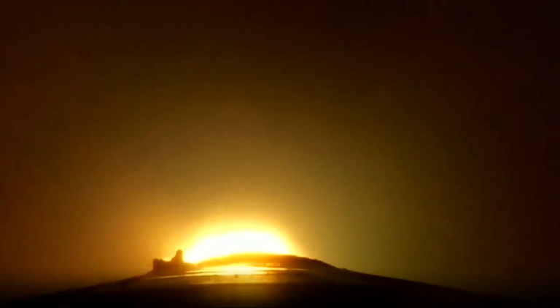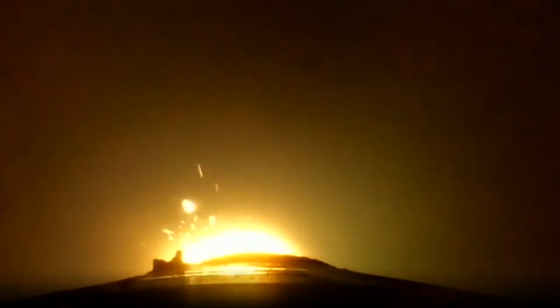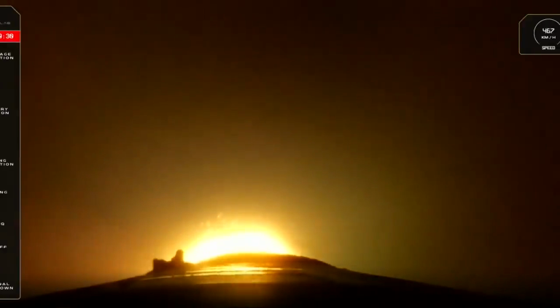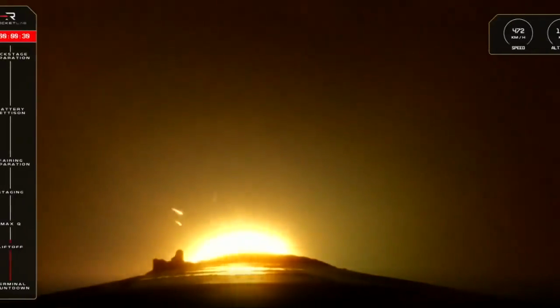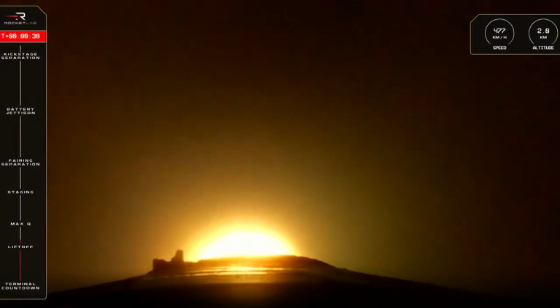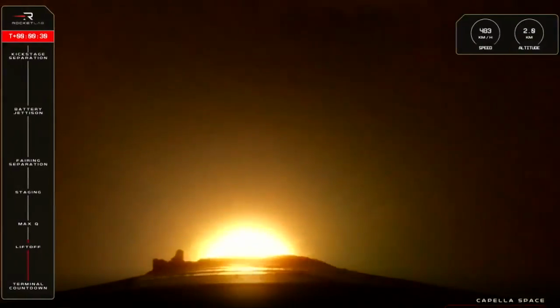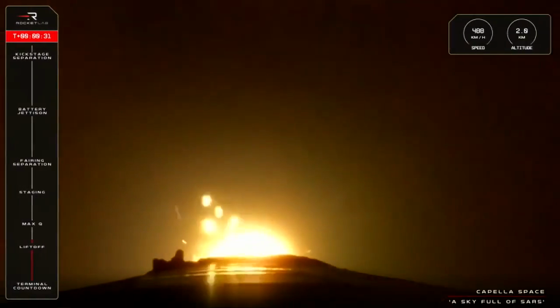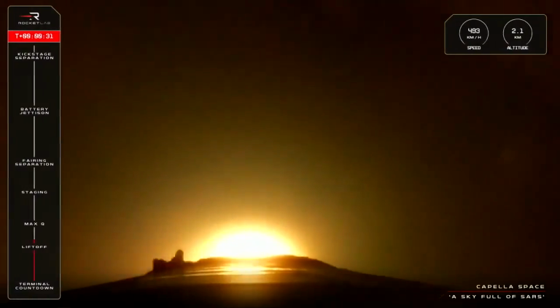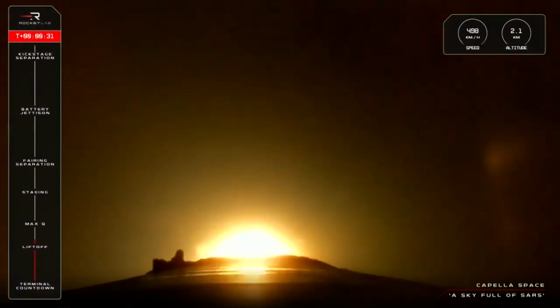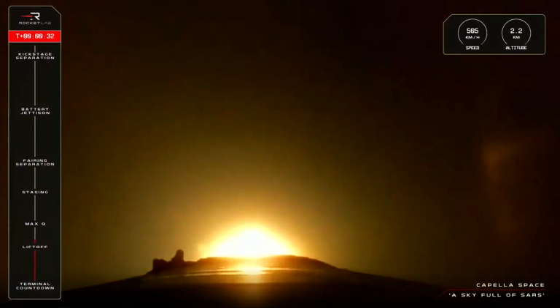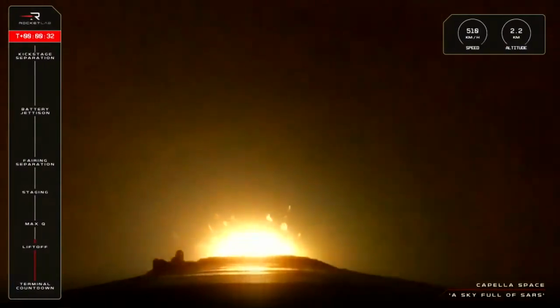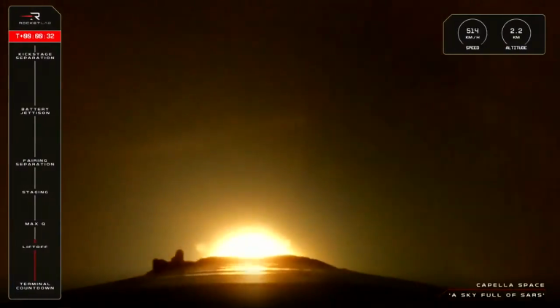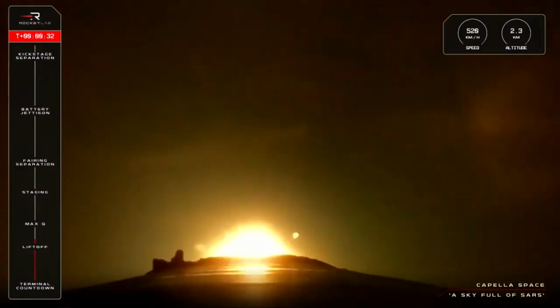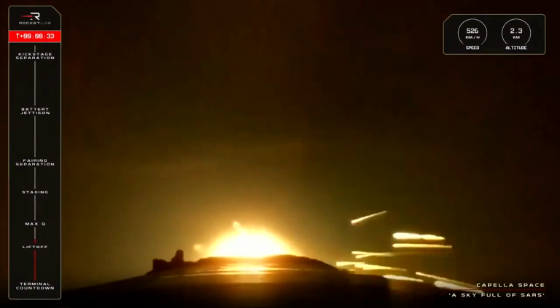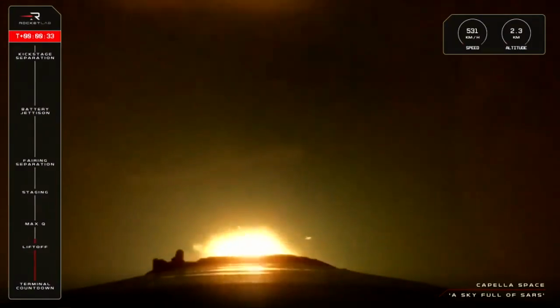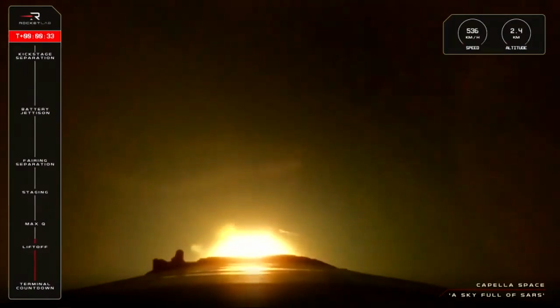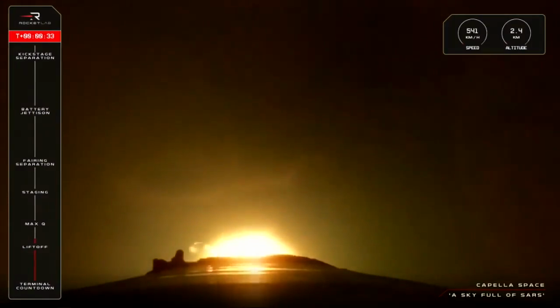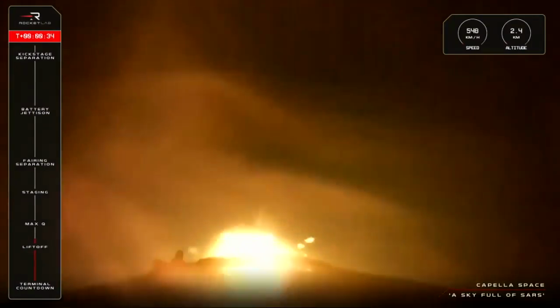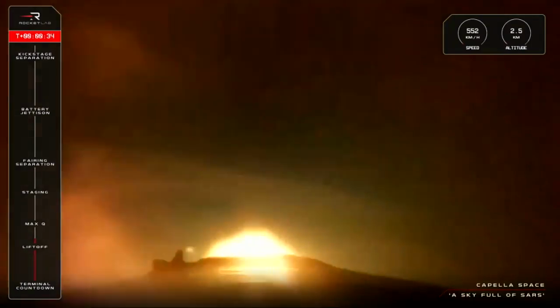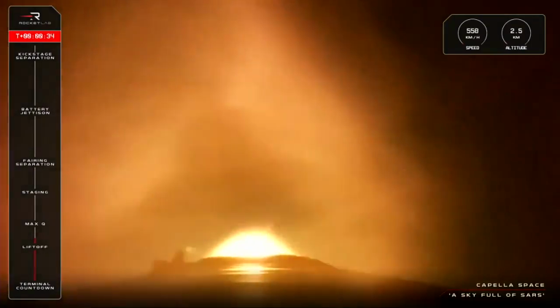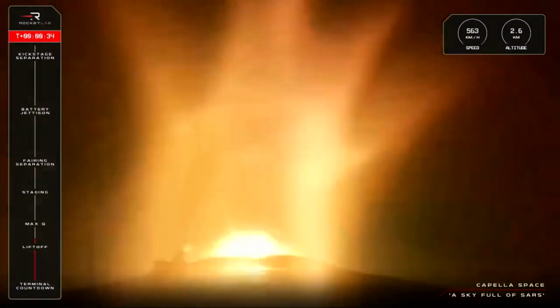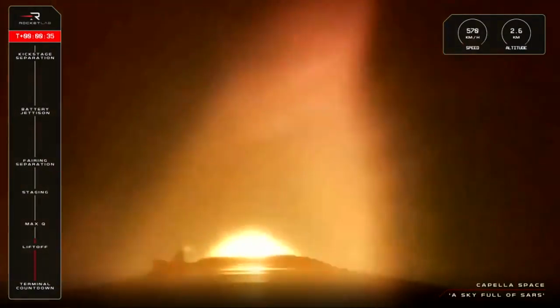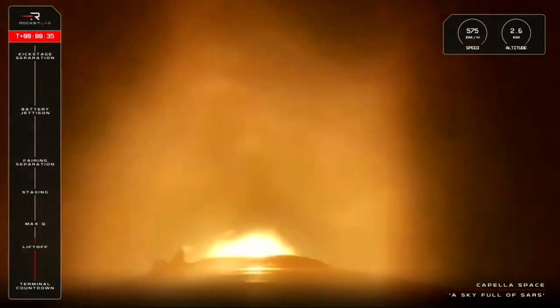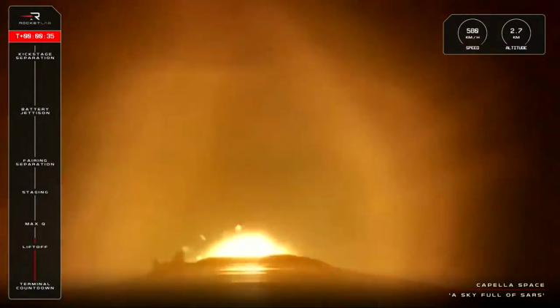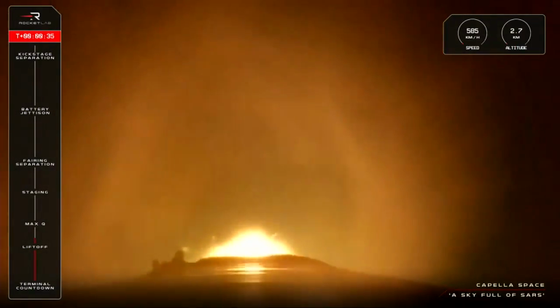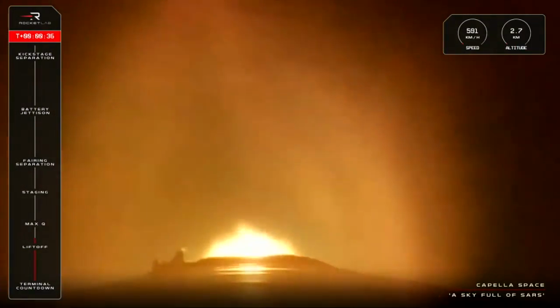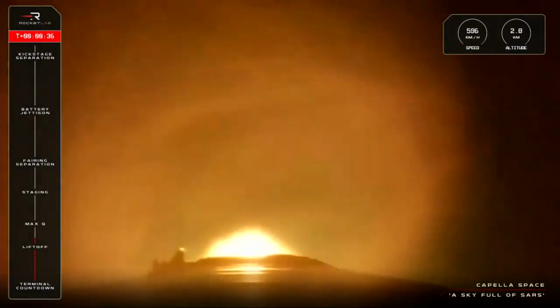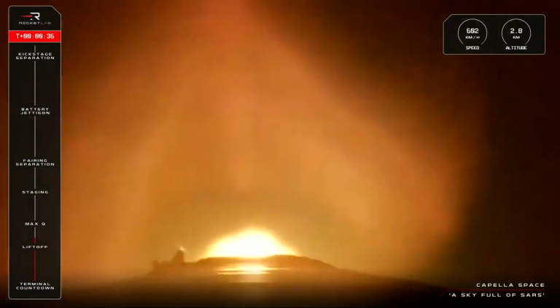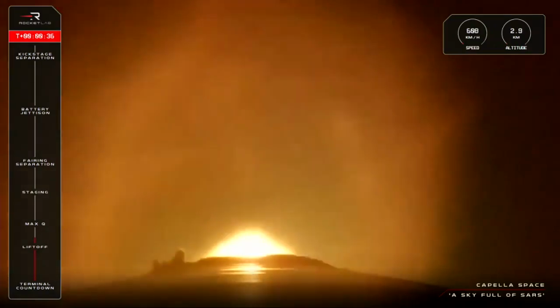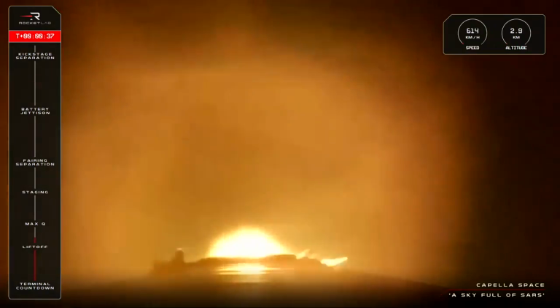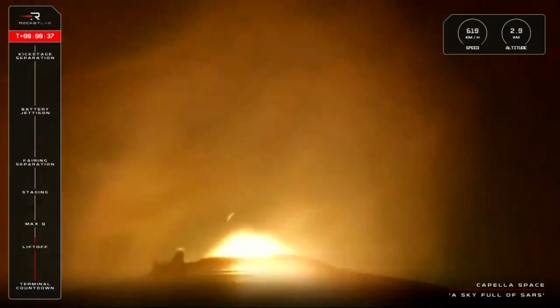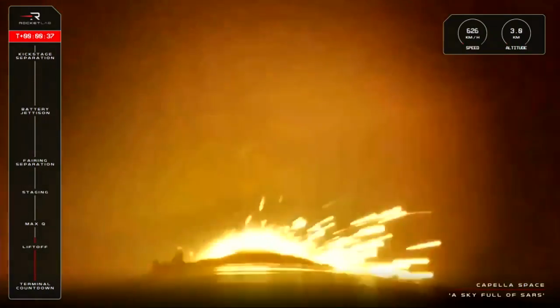Liftoff. Electron has left the pad at Rocket Lab Launch Complex 1 and is soaring sky-high on its mission for Capella.